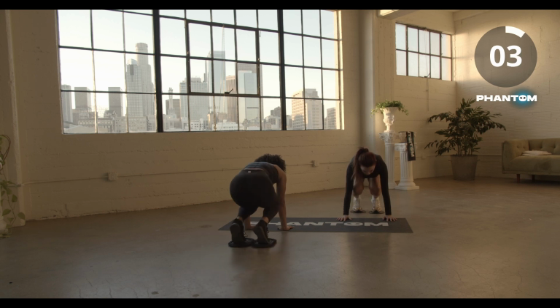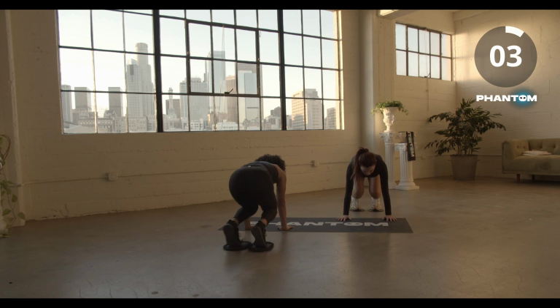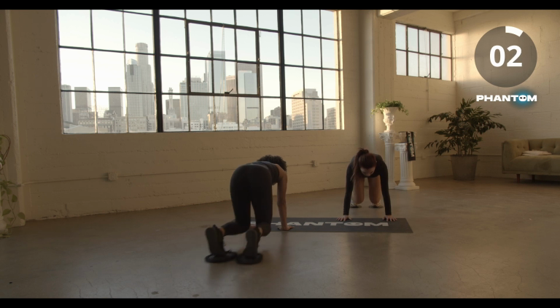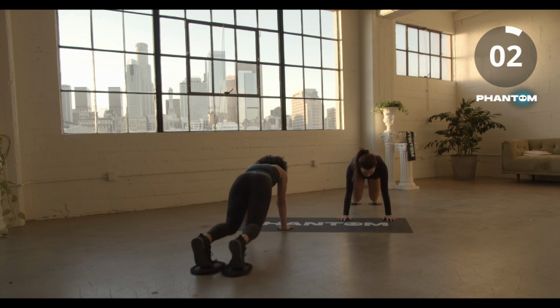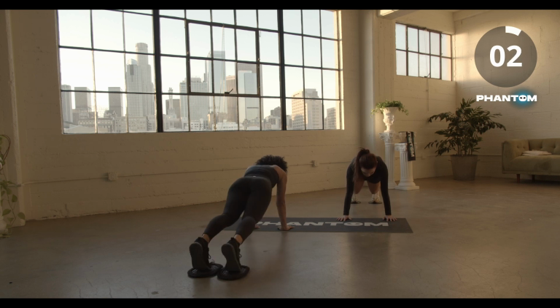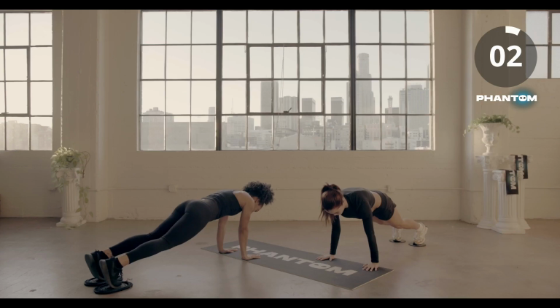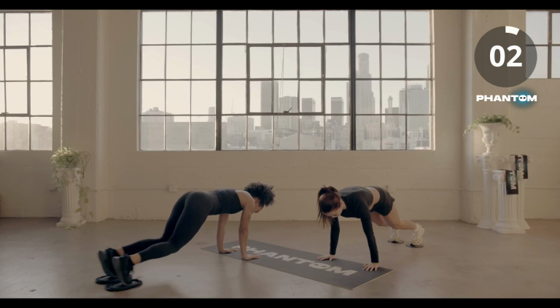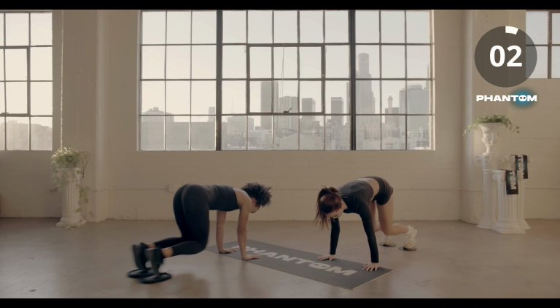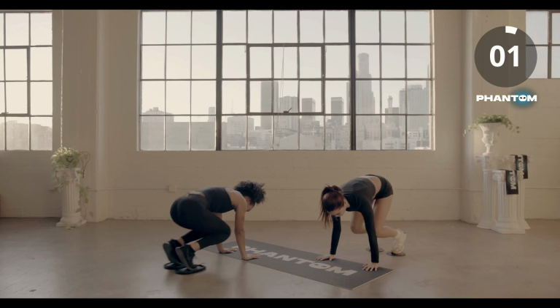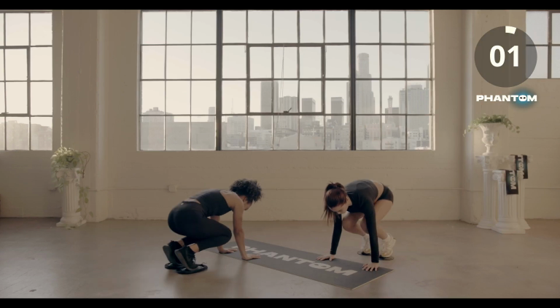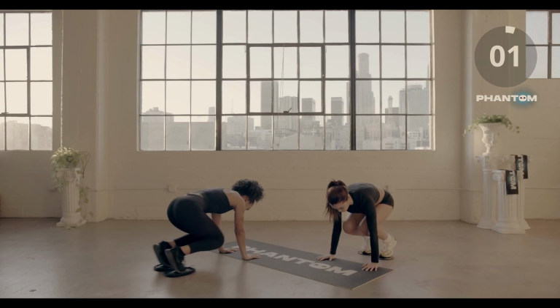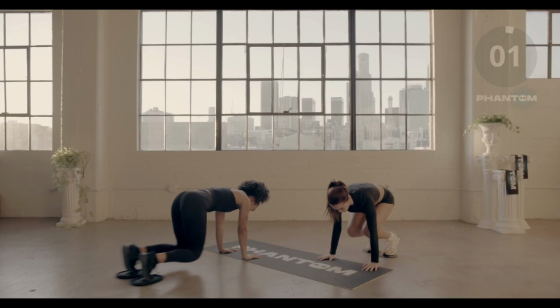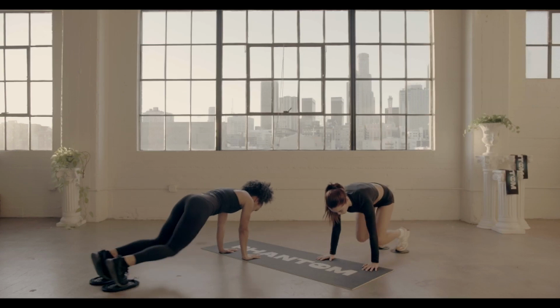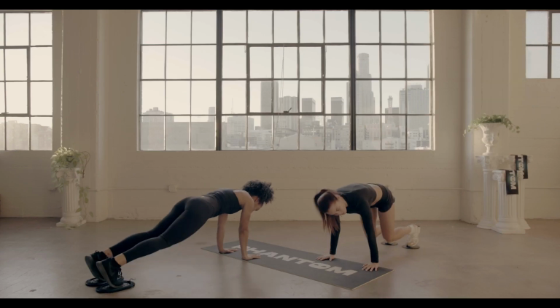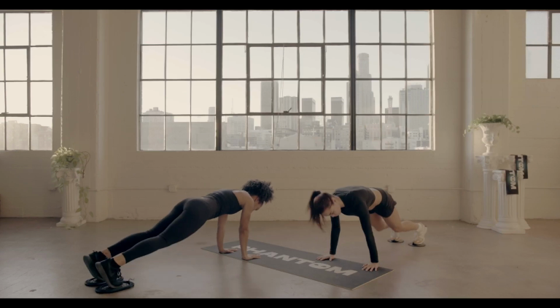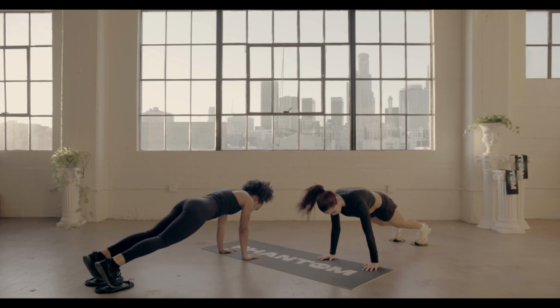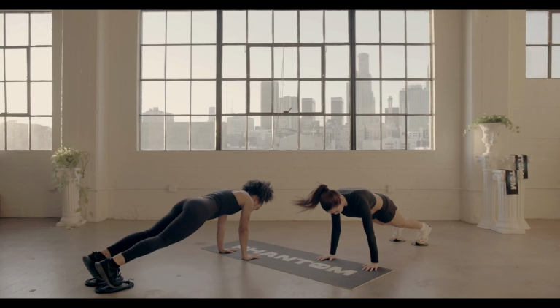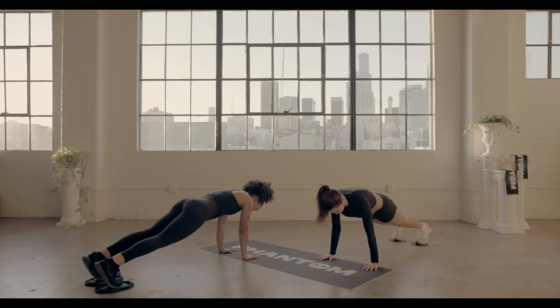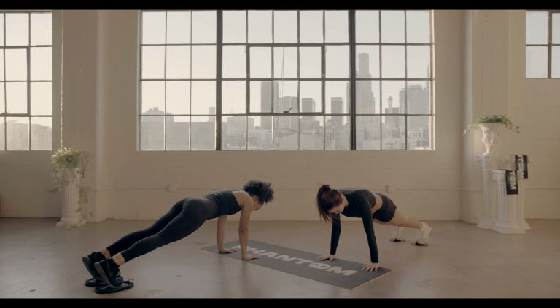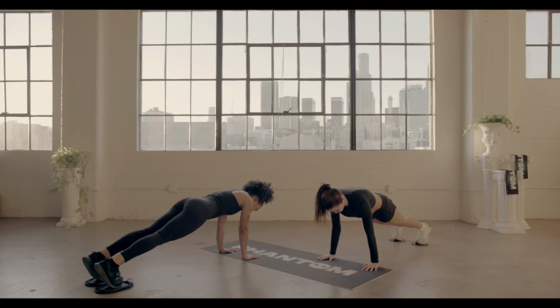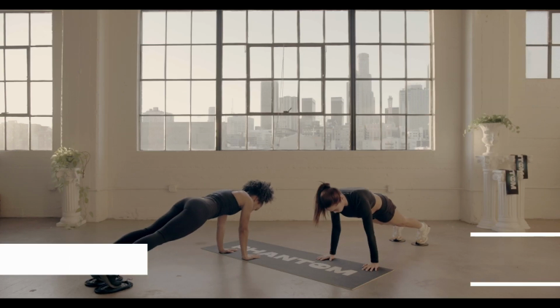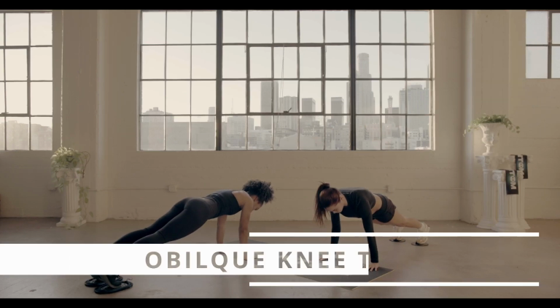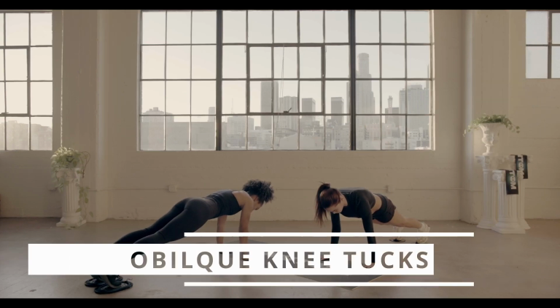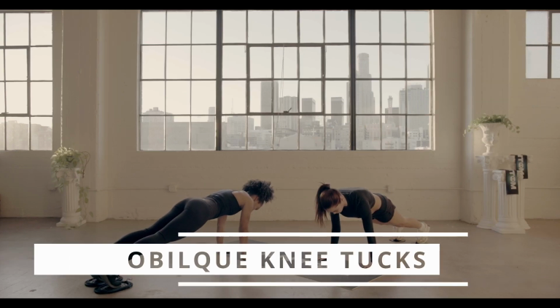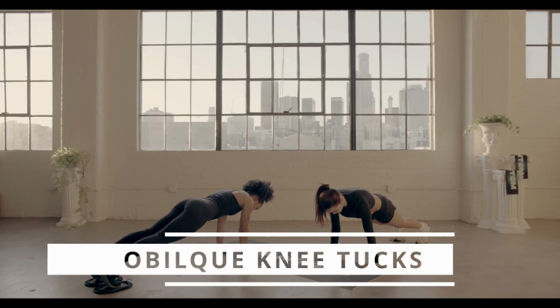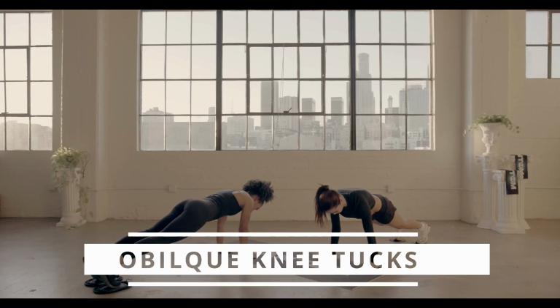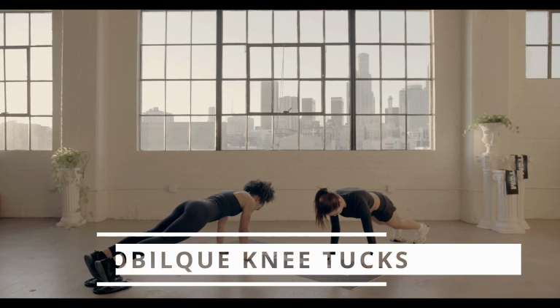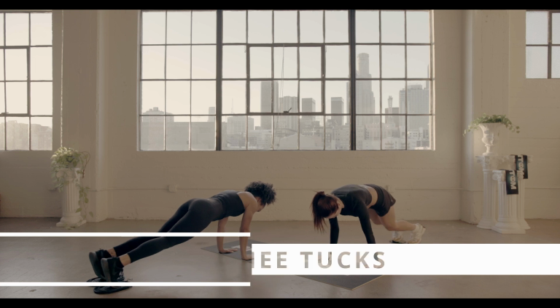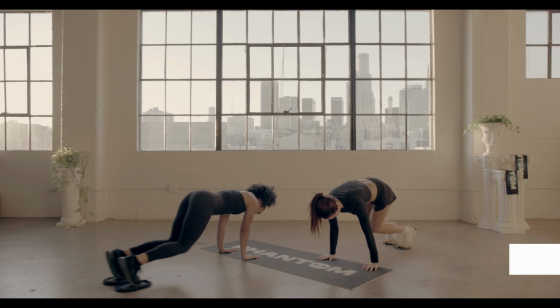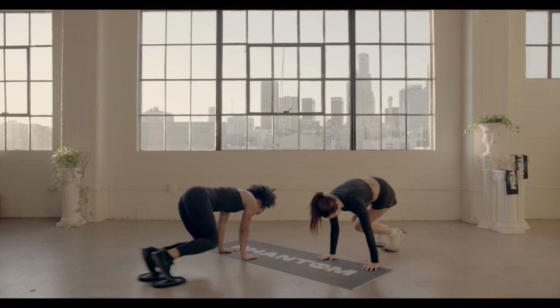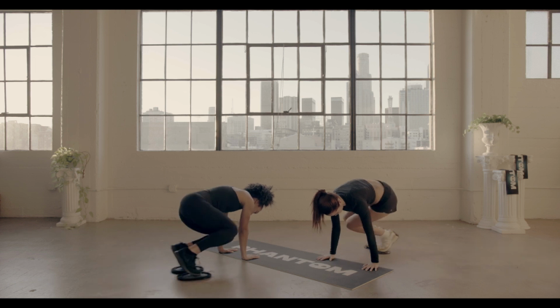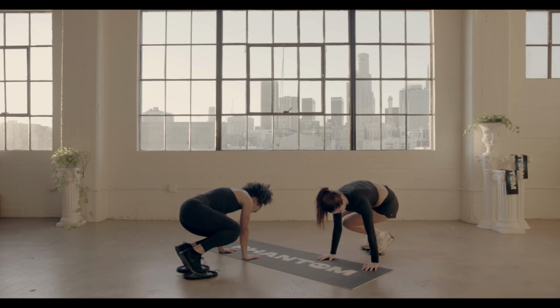Three, two, one, good. Now hold that position — weak knee tuck, bring those knees to the side.